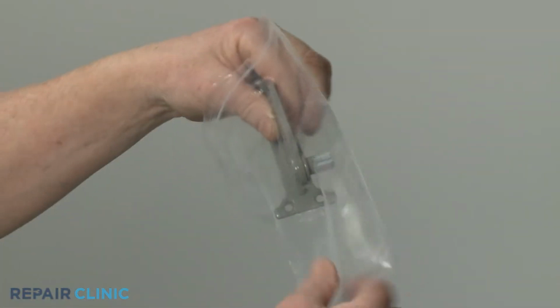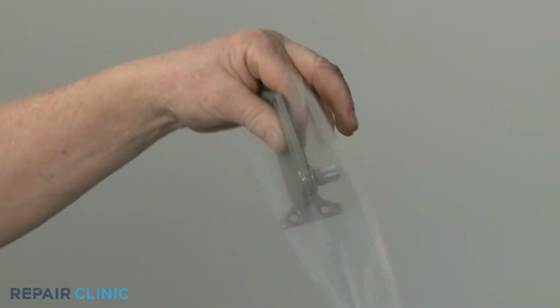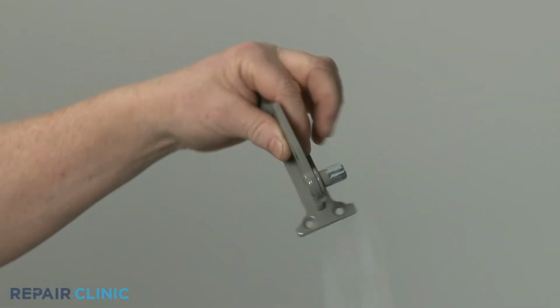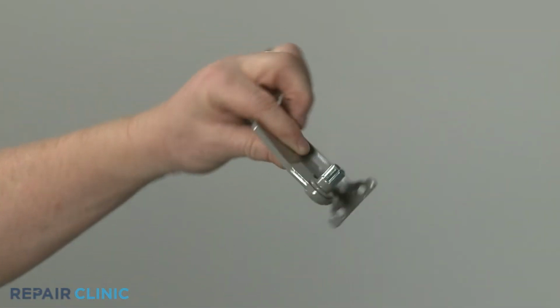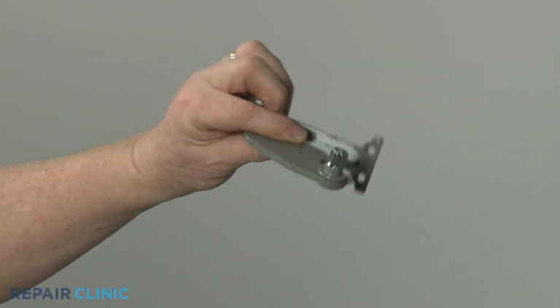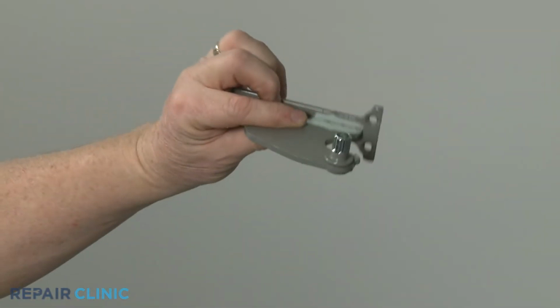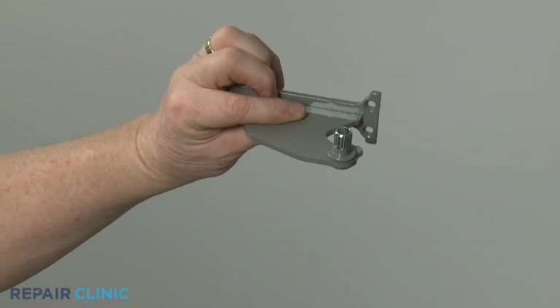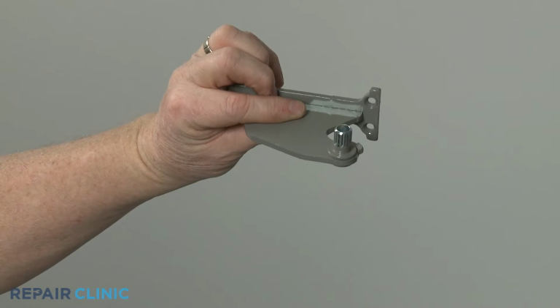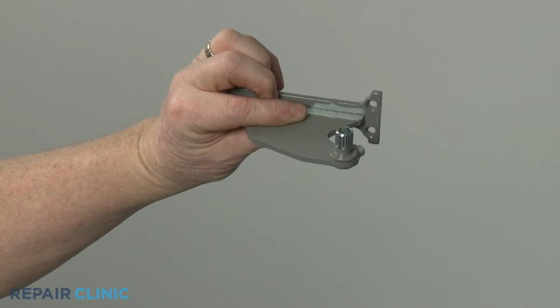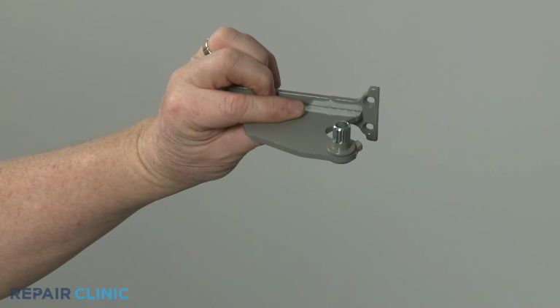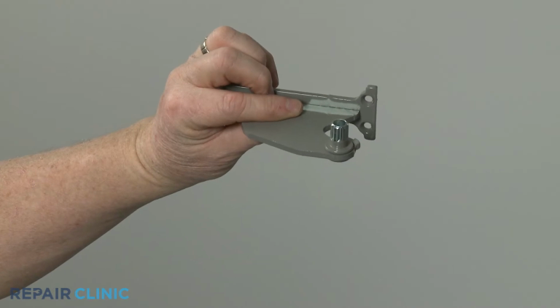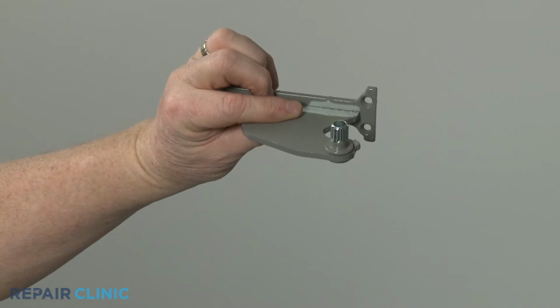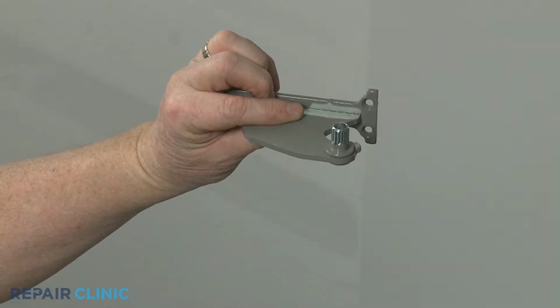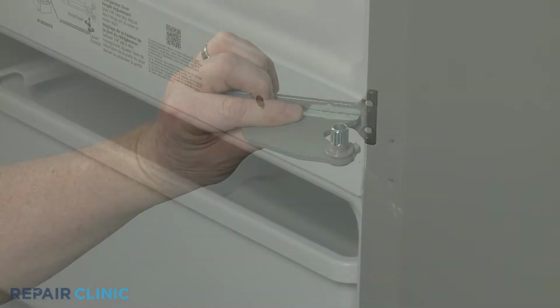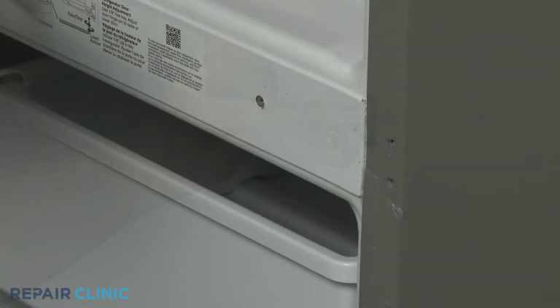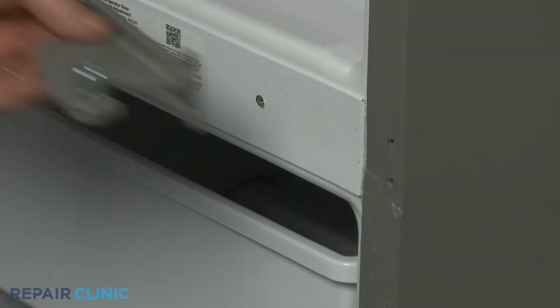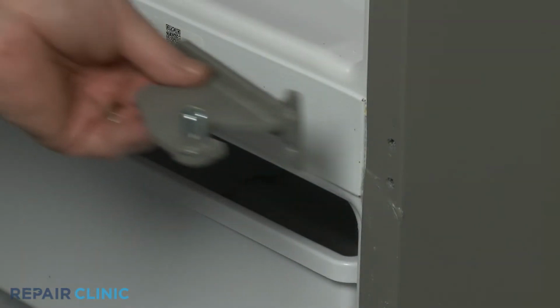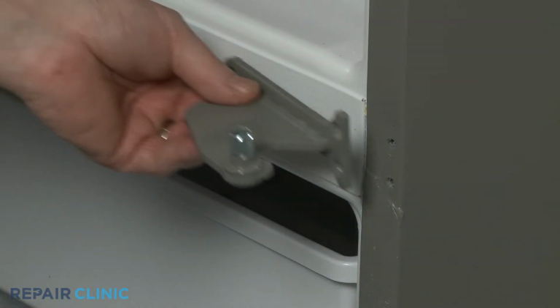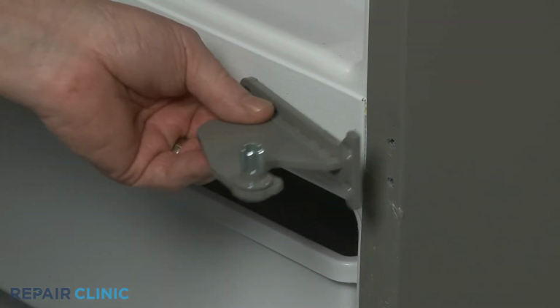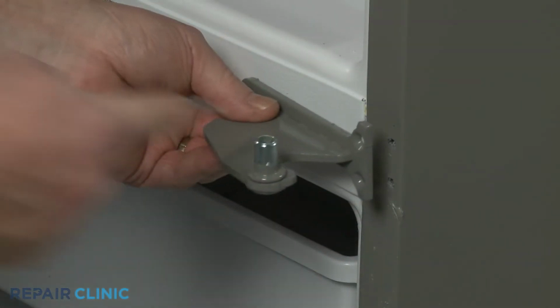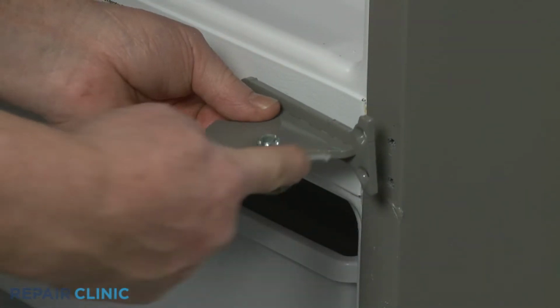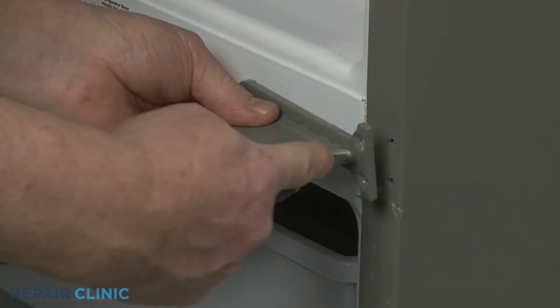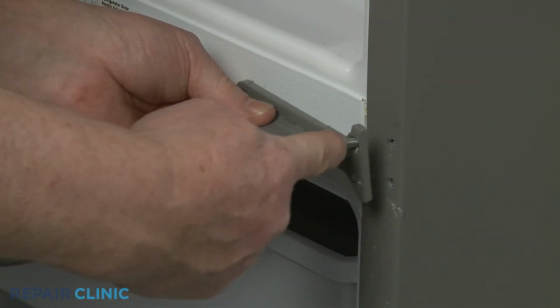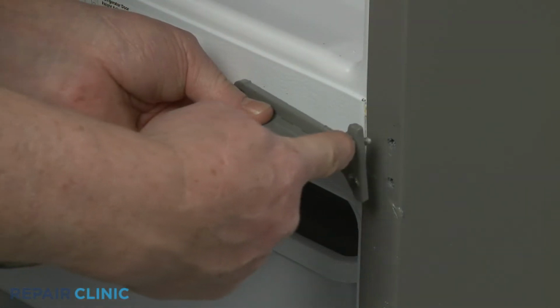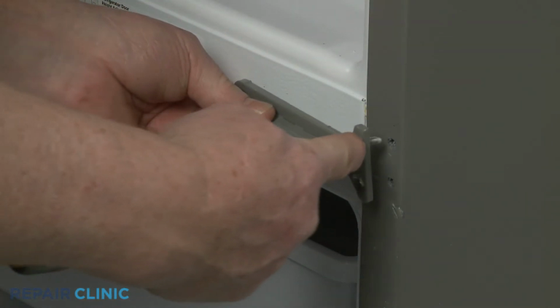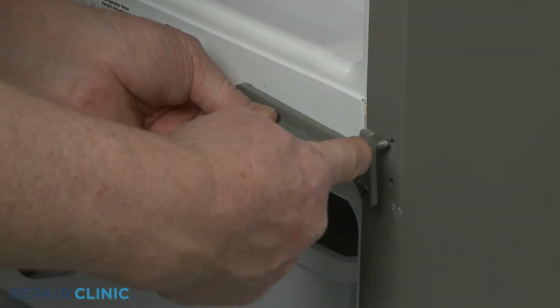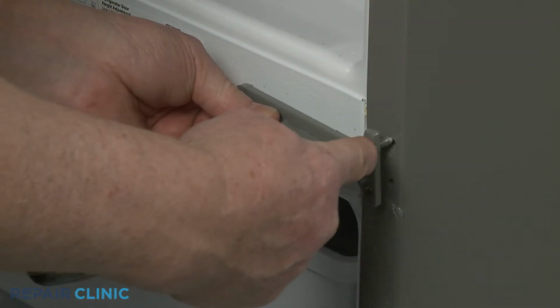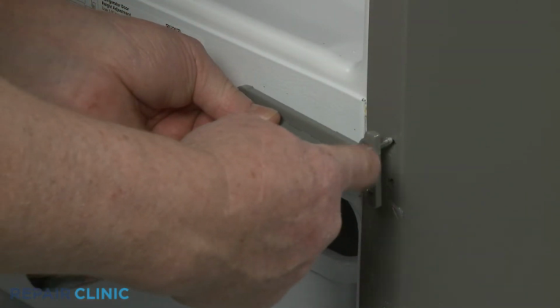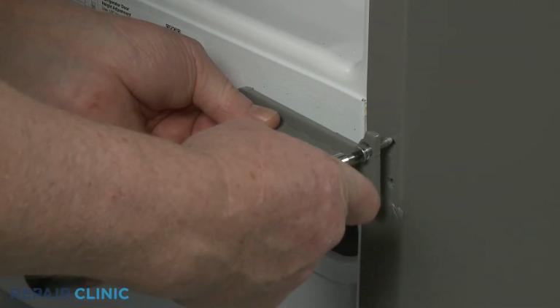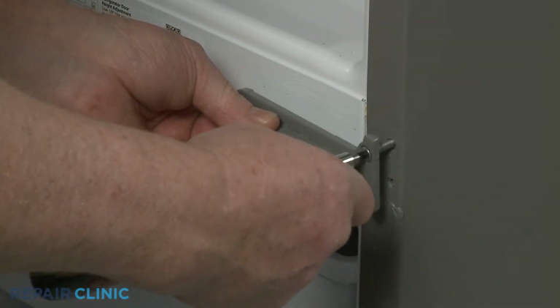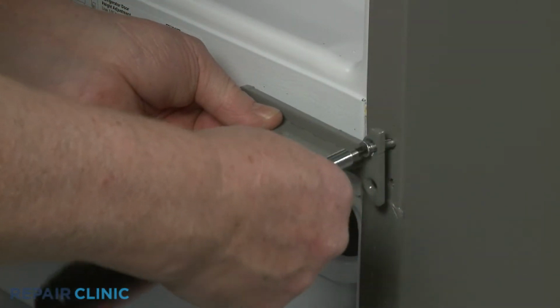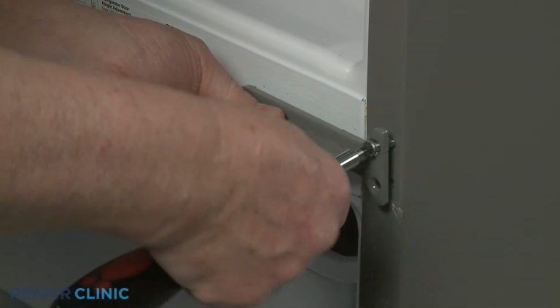To install the new center door hinge, align it on the cabinet and thread the three screws to secure.